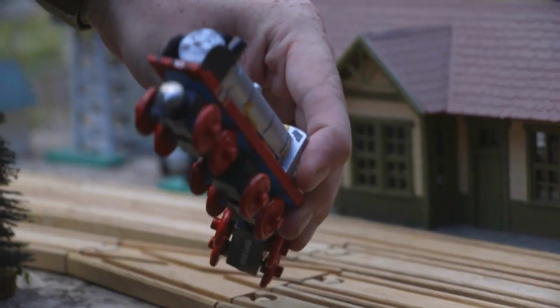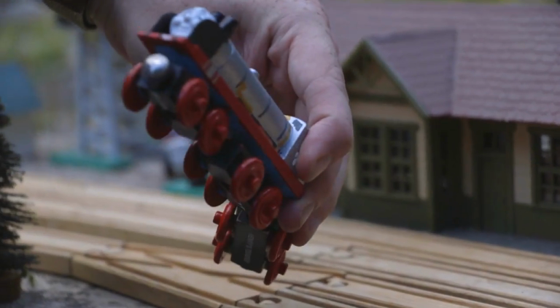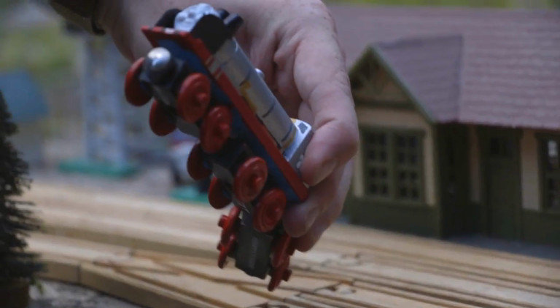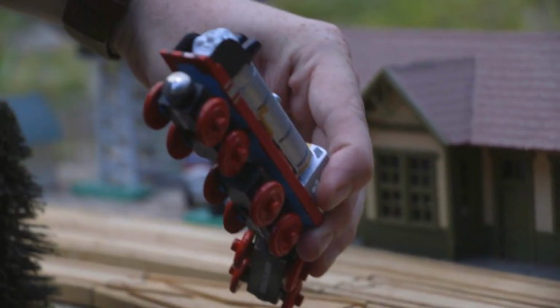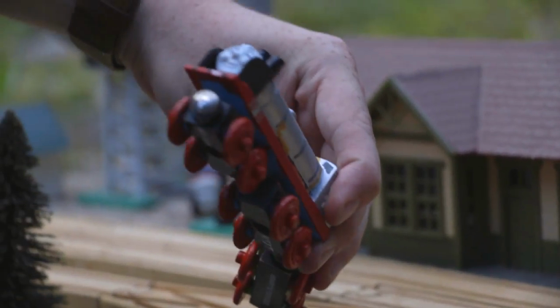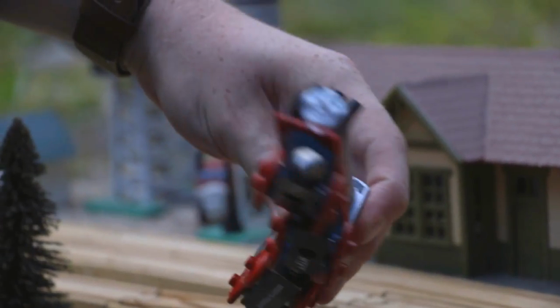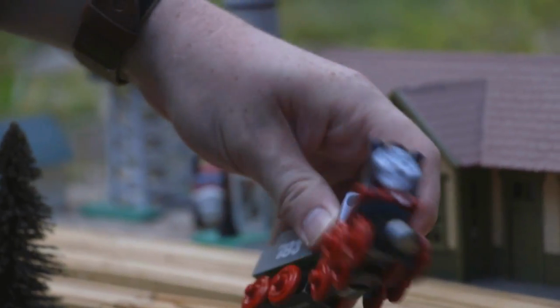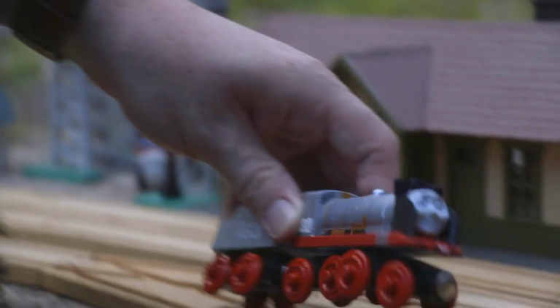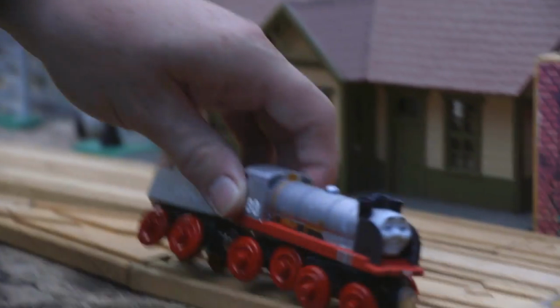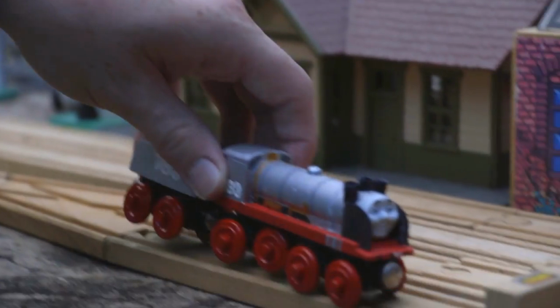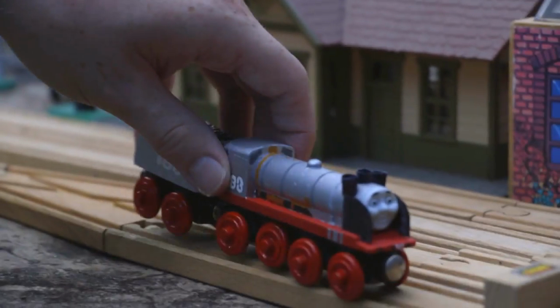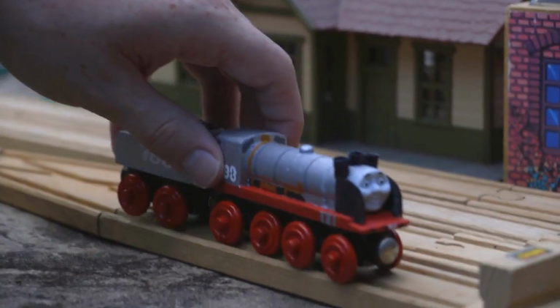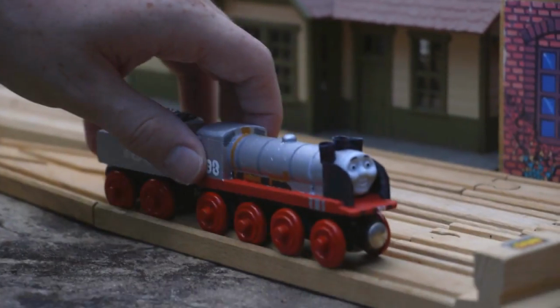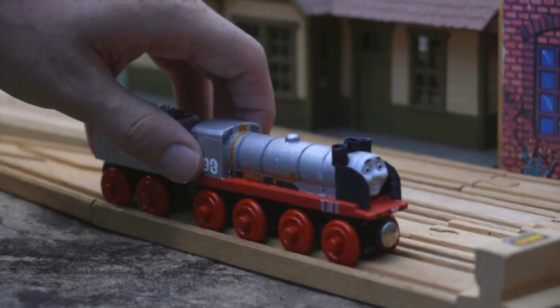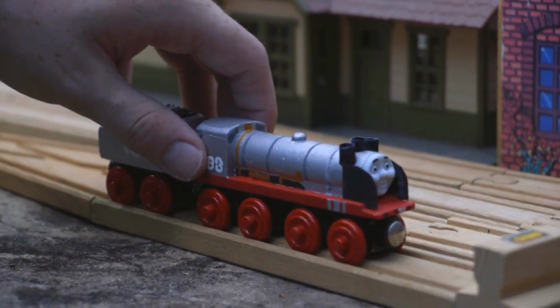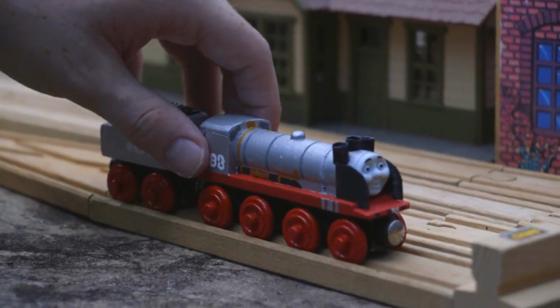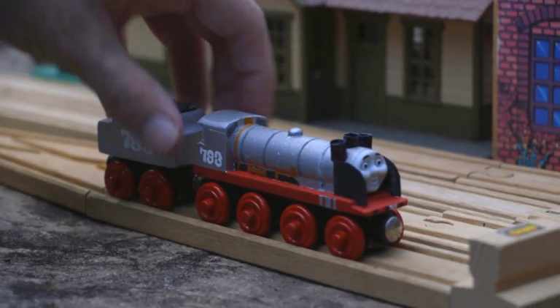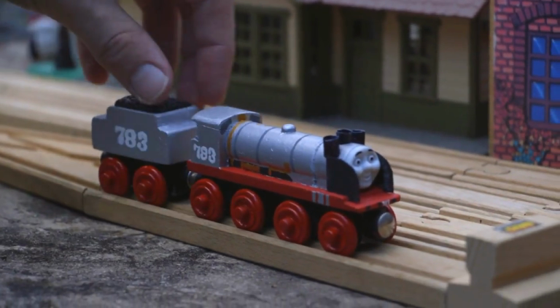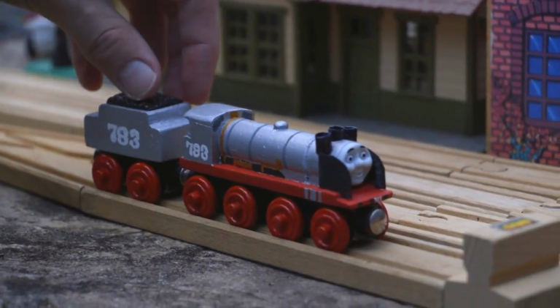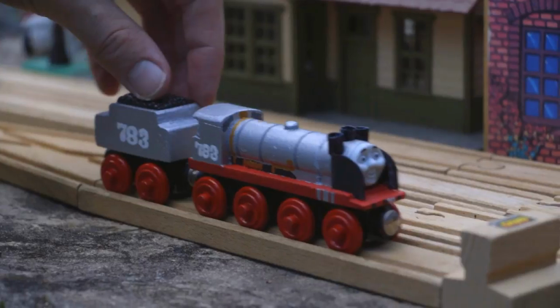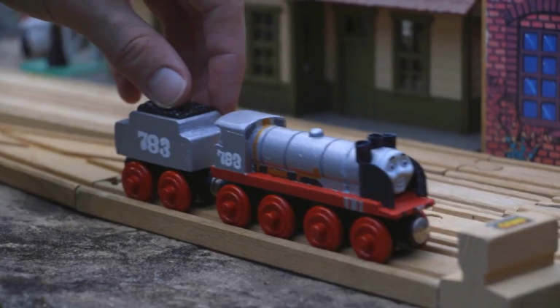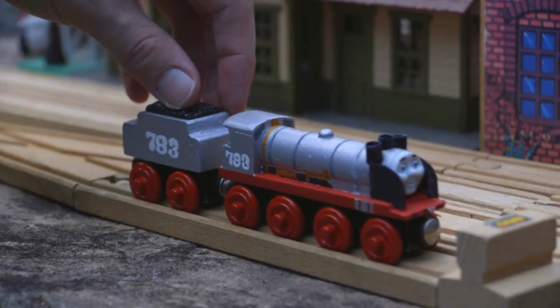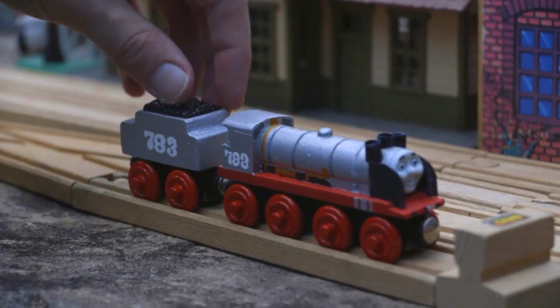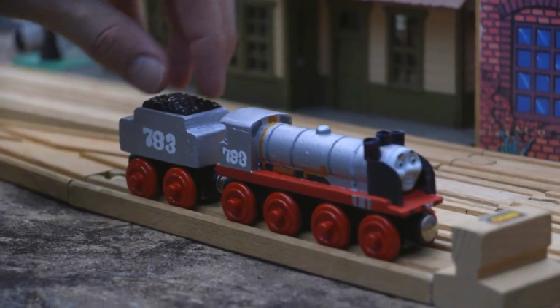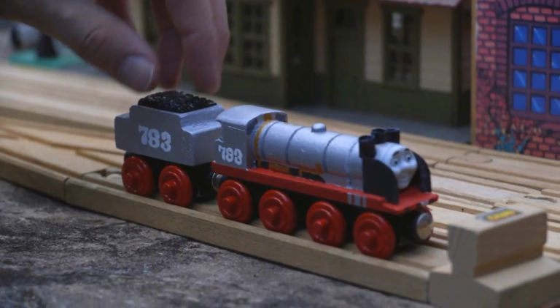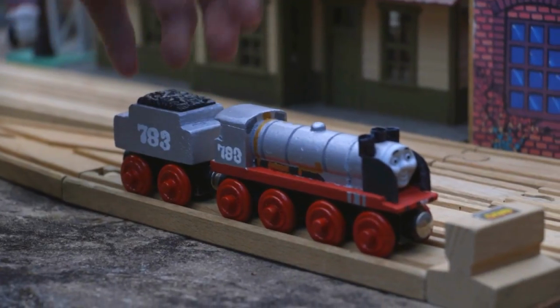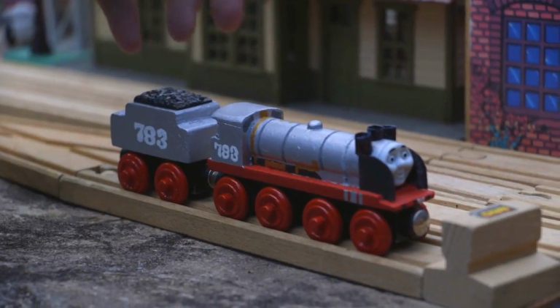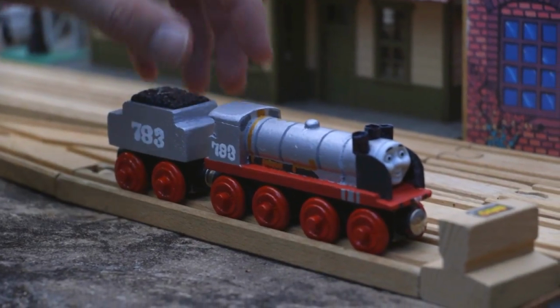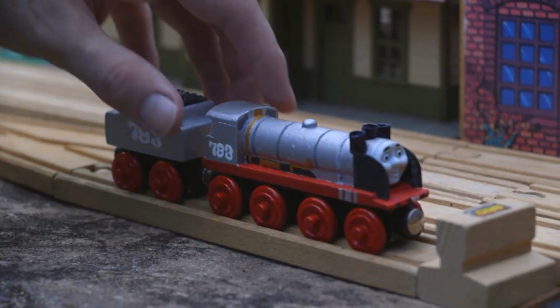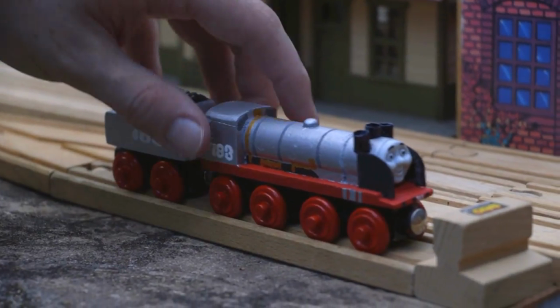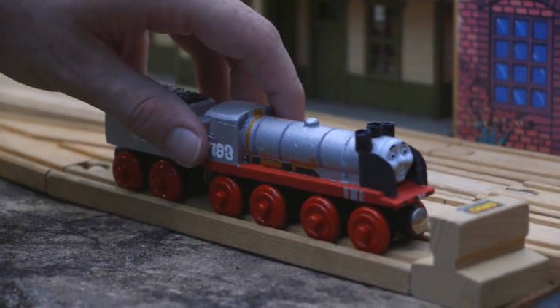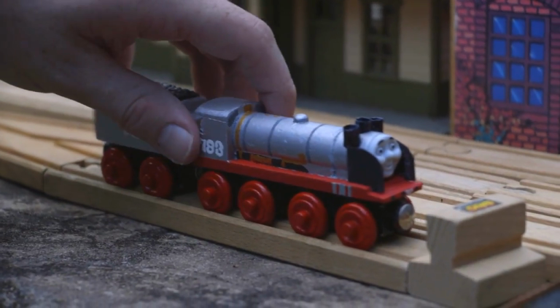I dare say that this is one of my best customs. I'm just really proud of this.